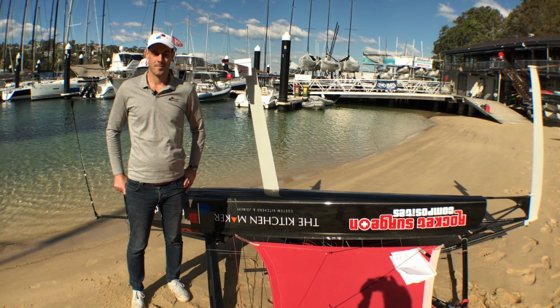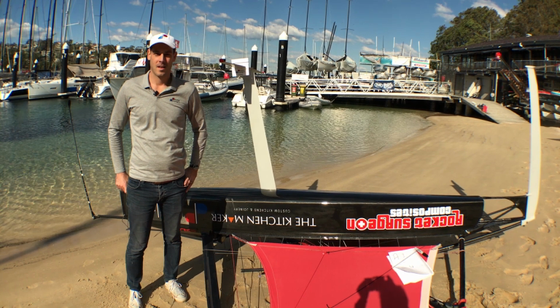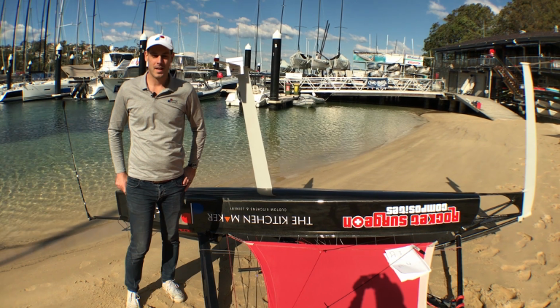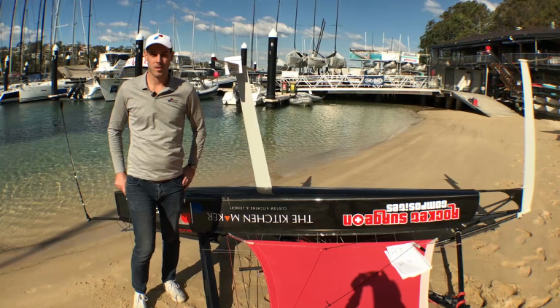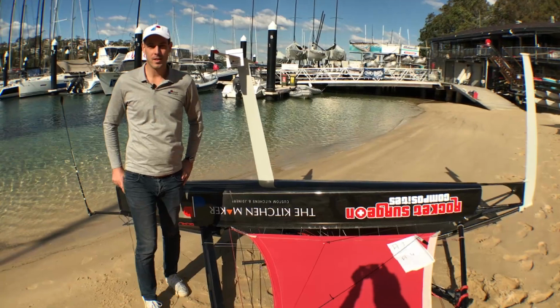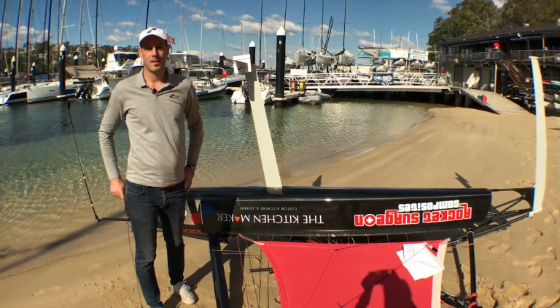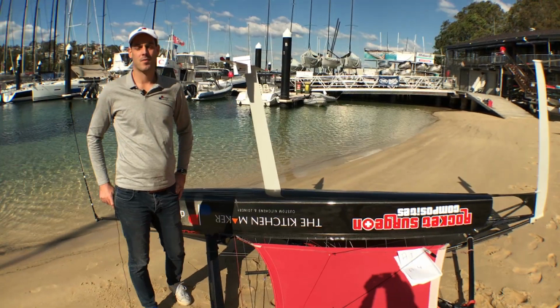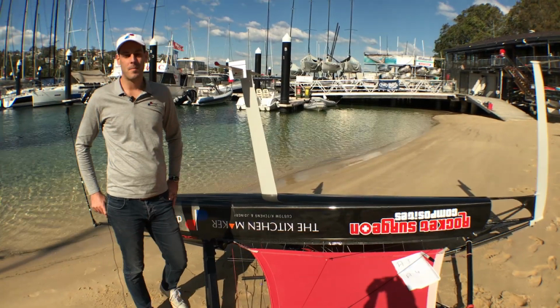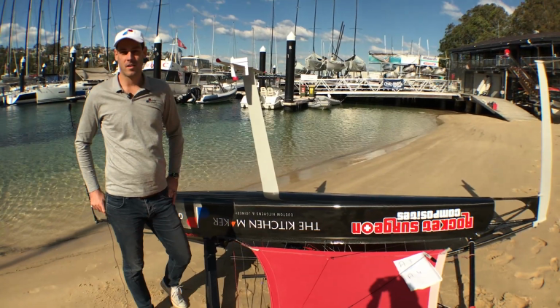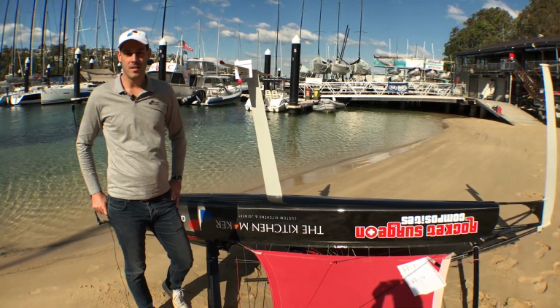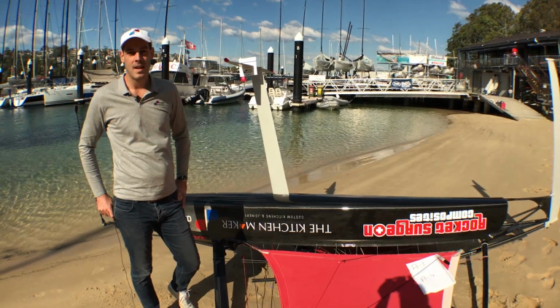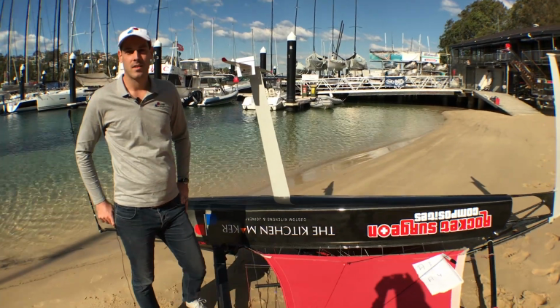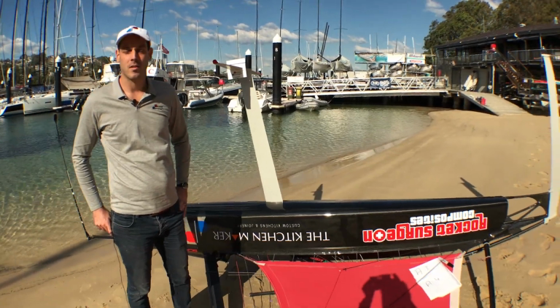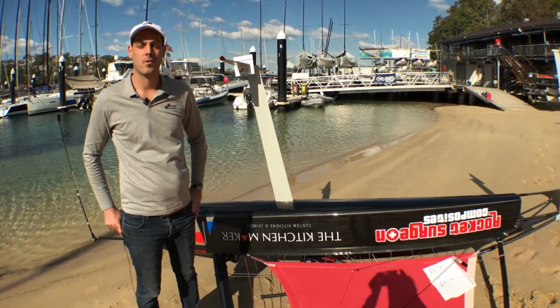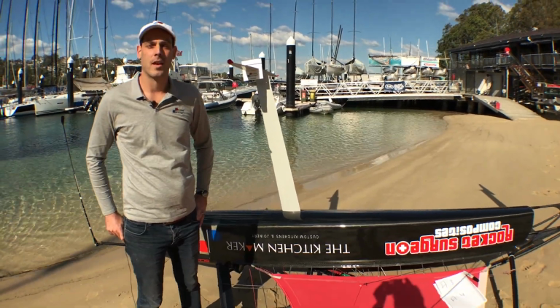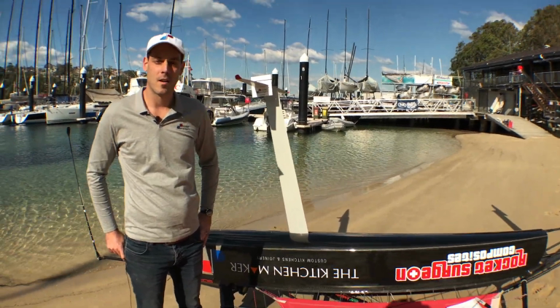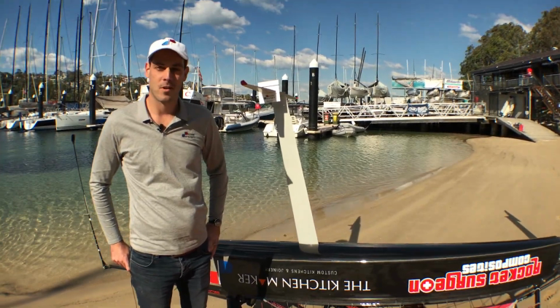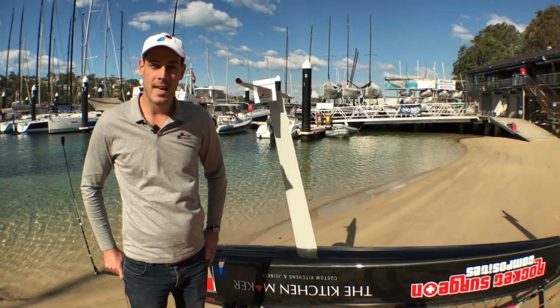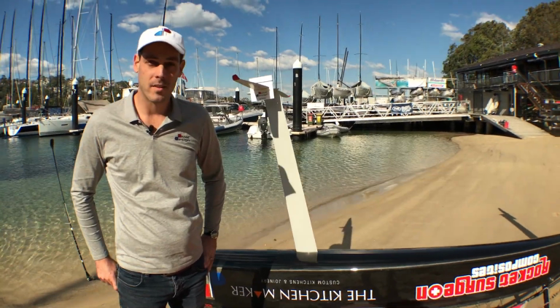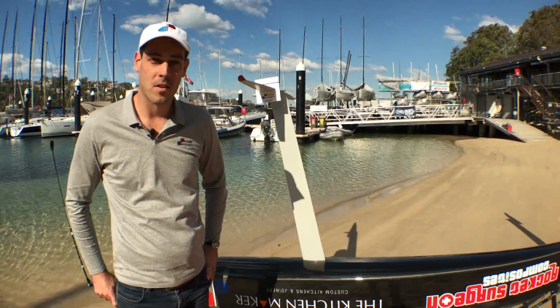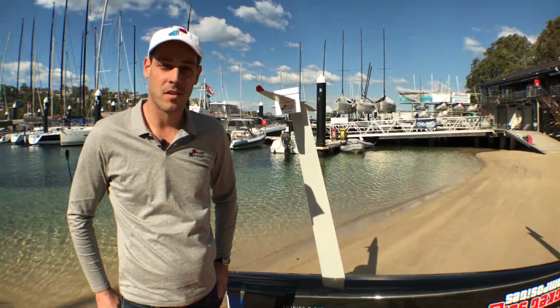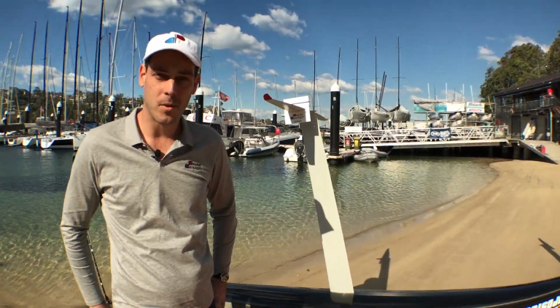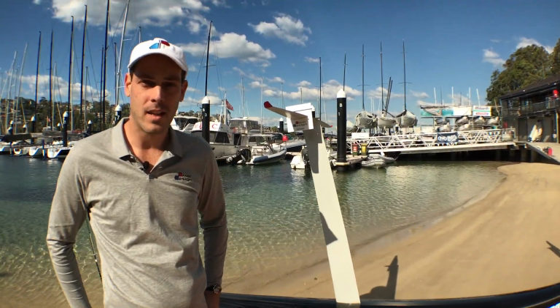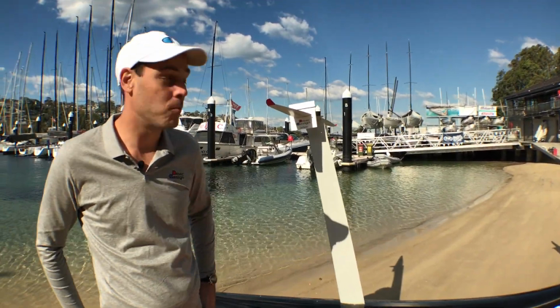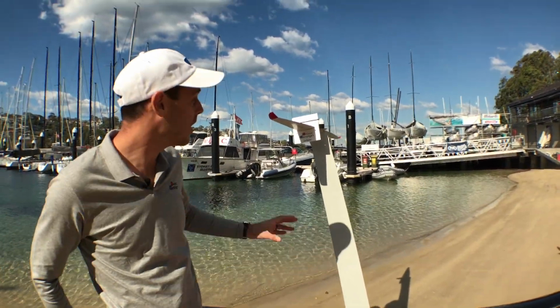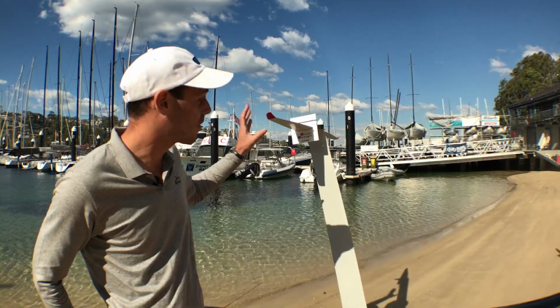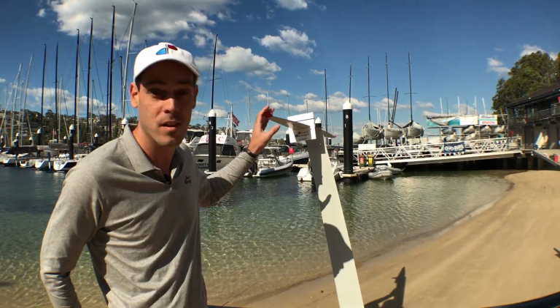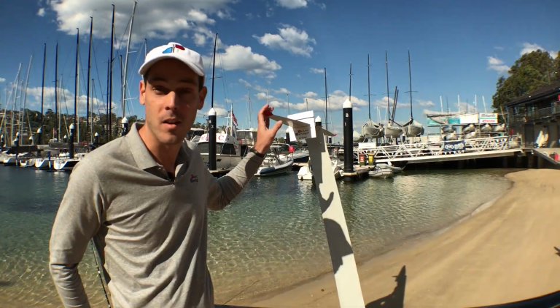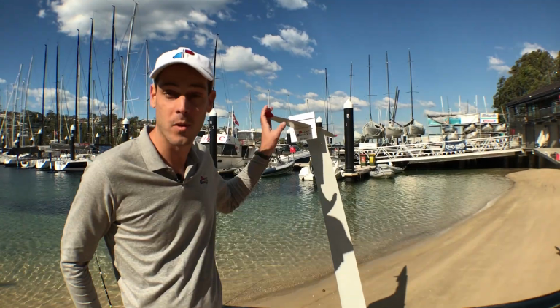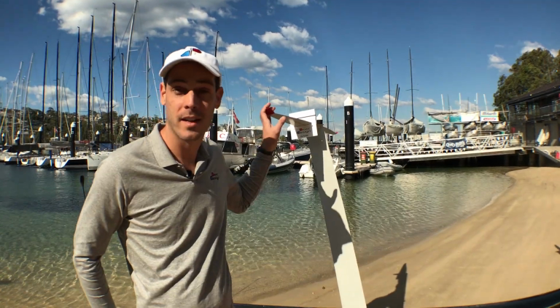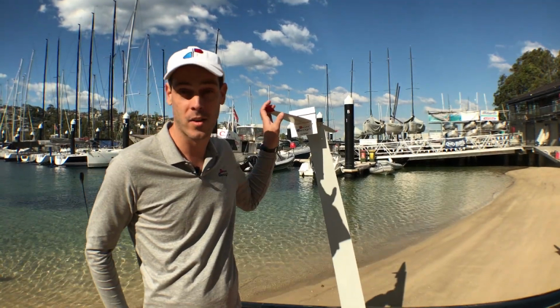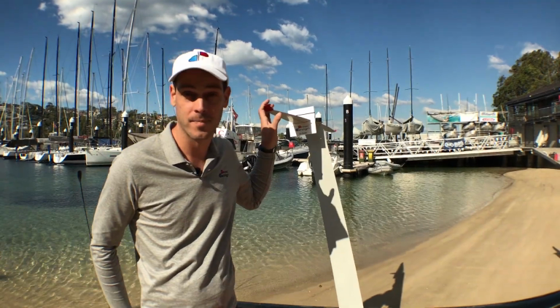Hi, my name is Luca. I'm from Demic Design and I'm going to show you how to measure angle of attack on your centerboard and why it's actually so important to get this right.